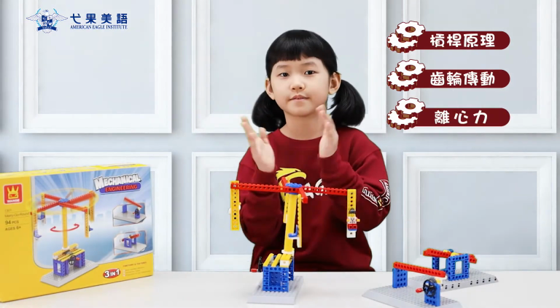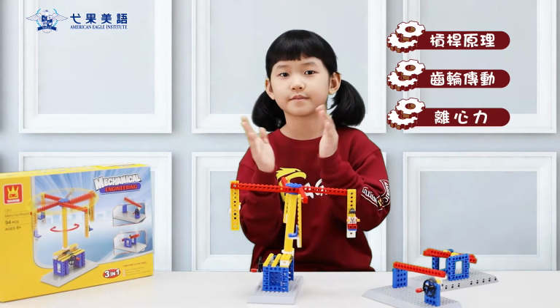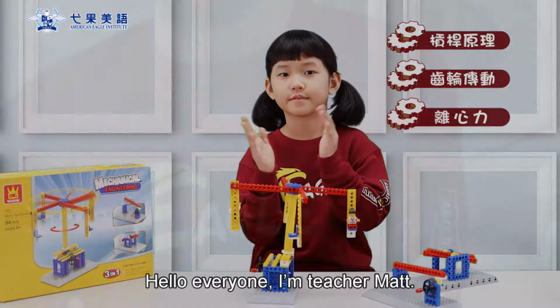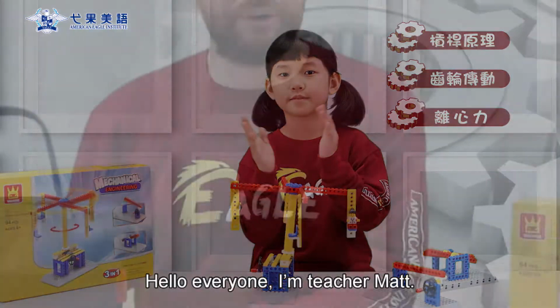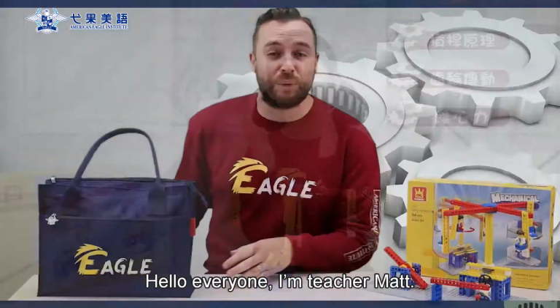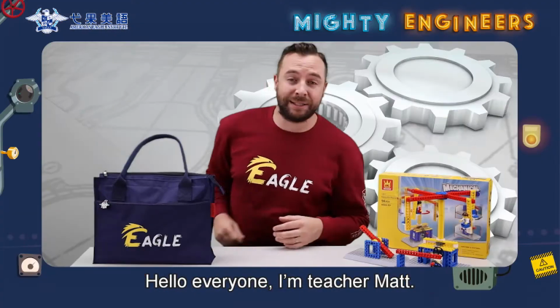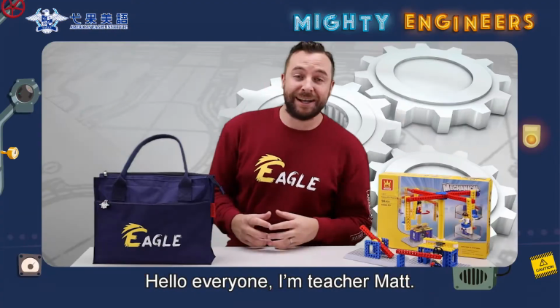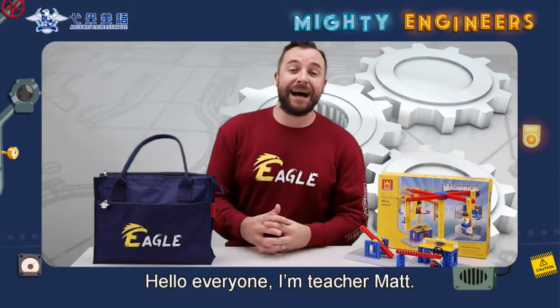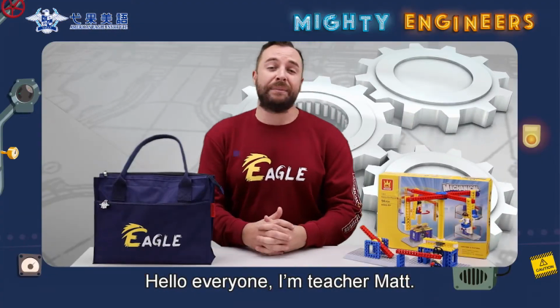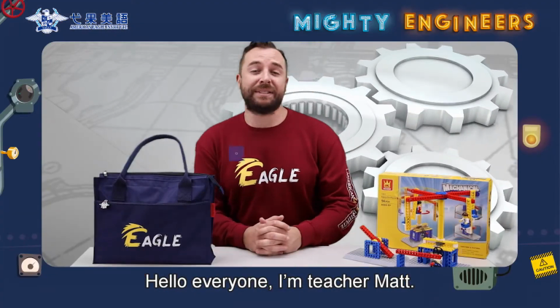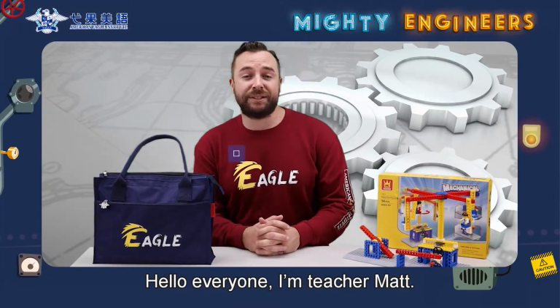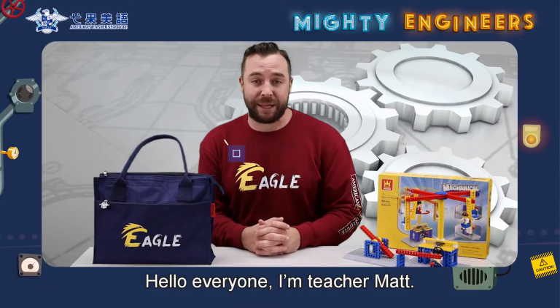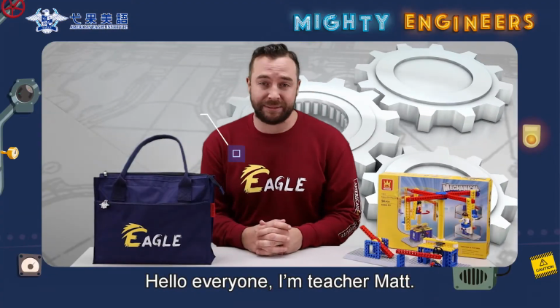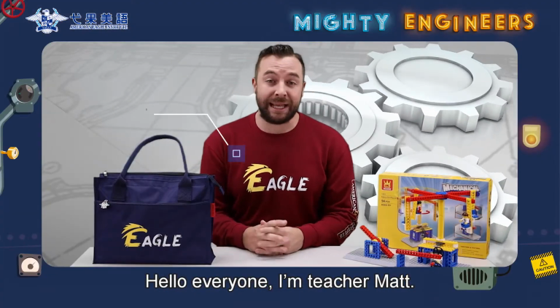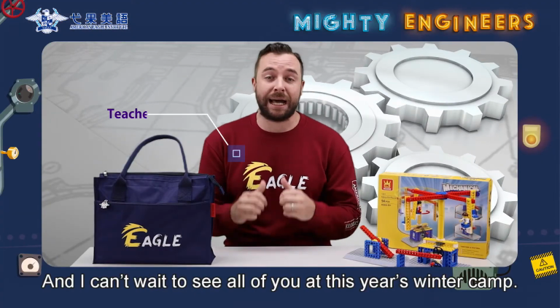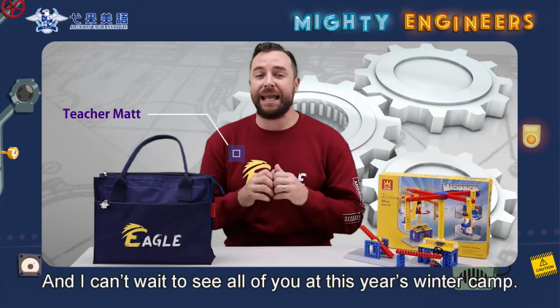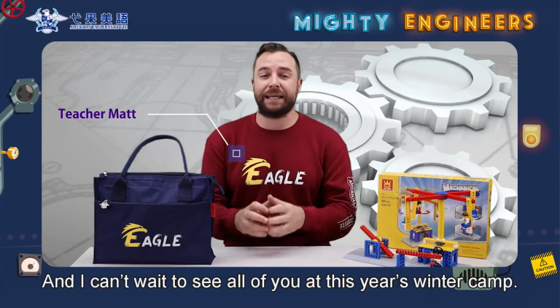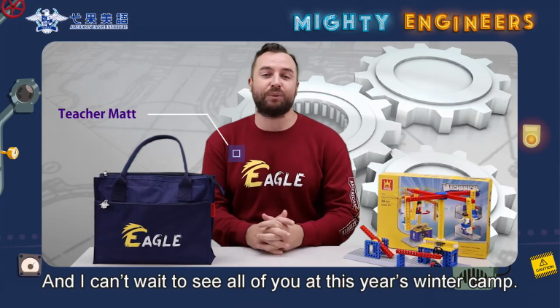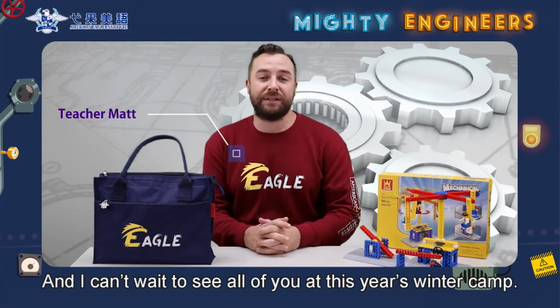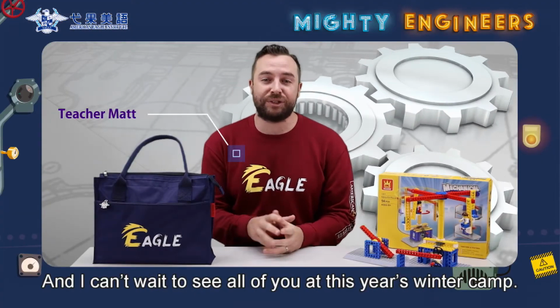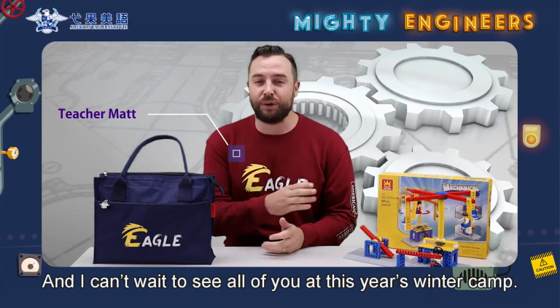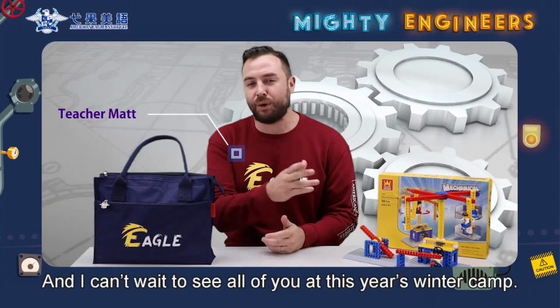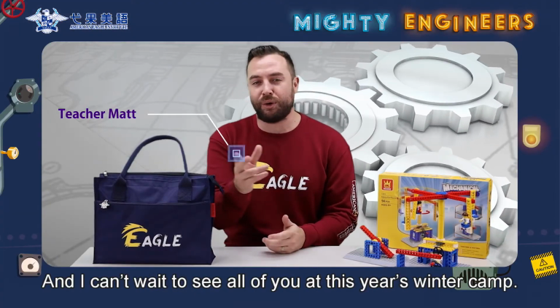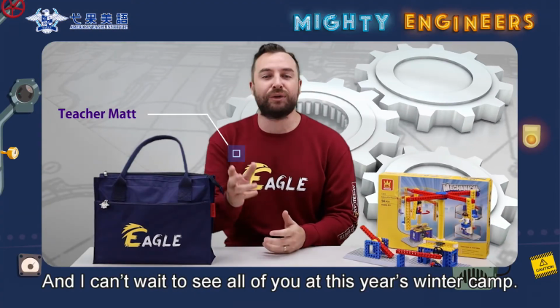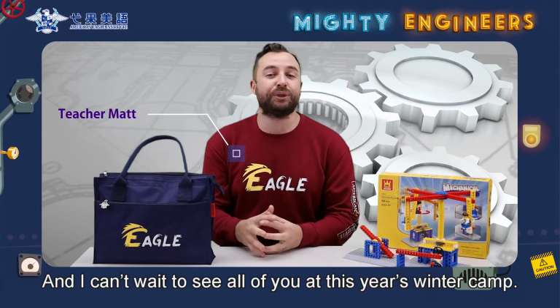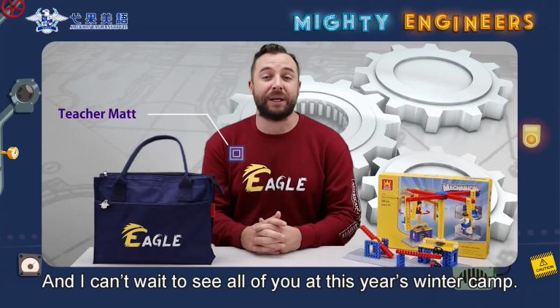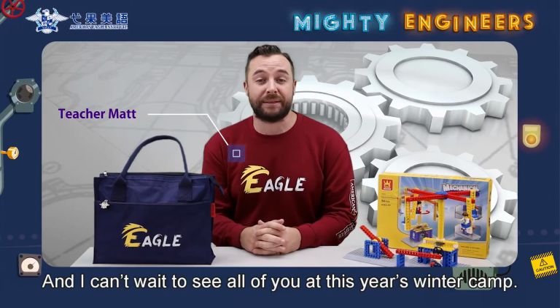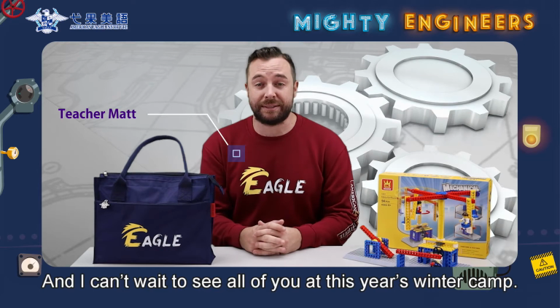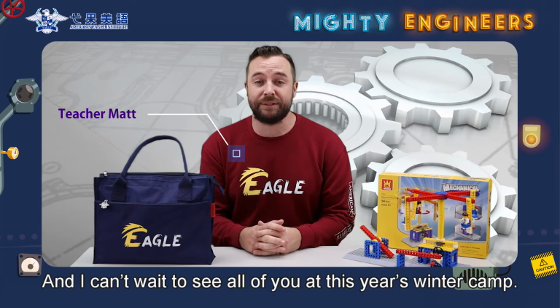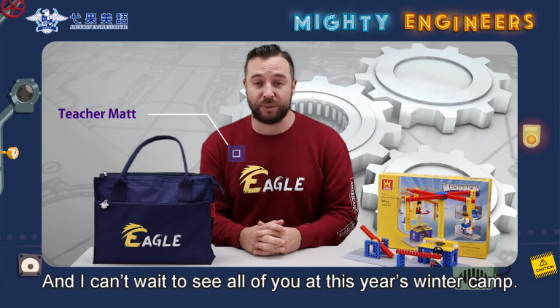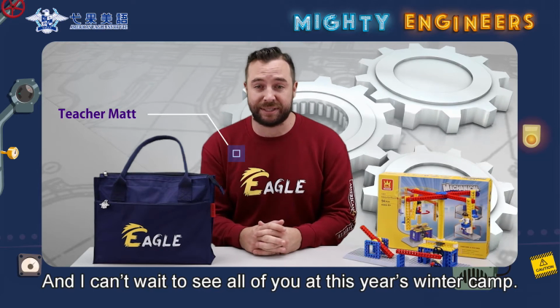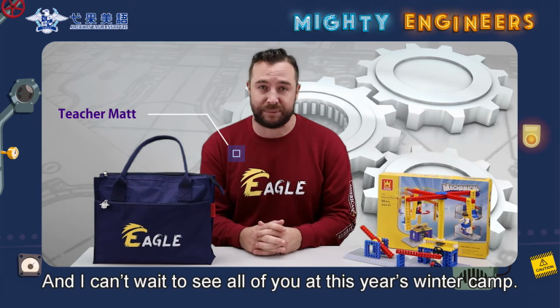Hello everyone, I'm teacher Matt and I can't wait to see all of you at this year's Winter Camp.